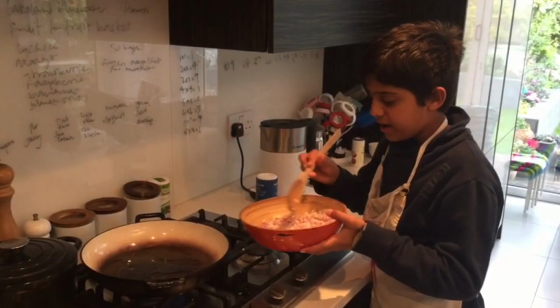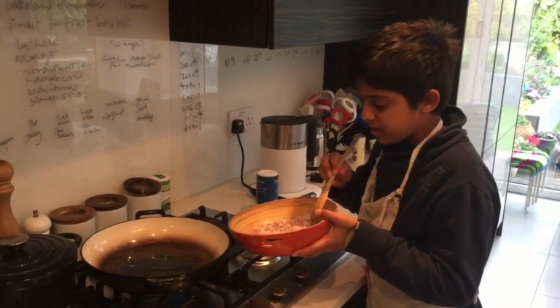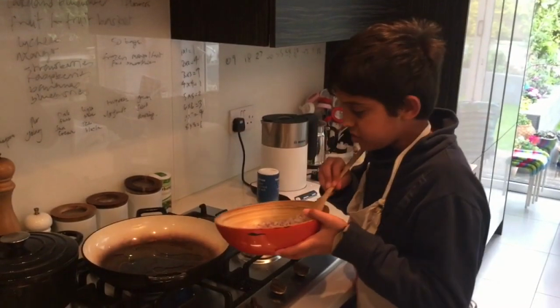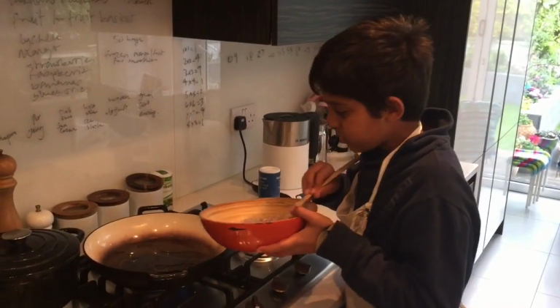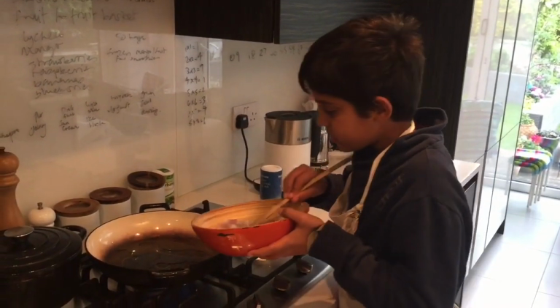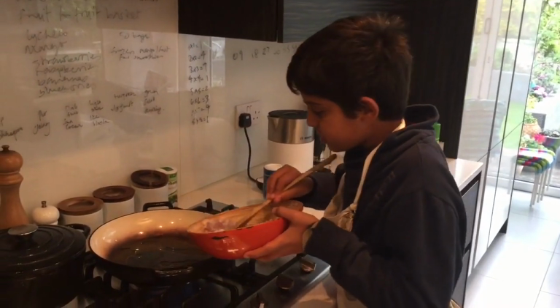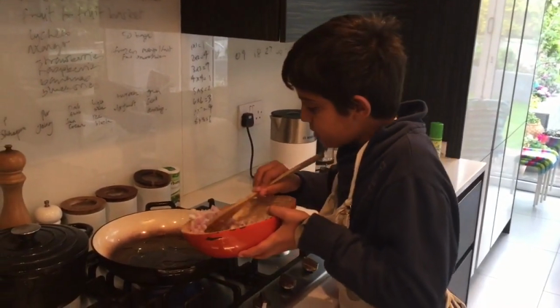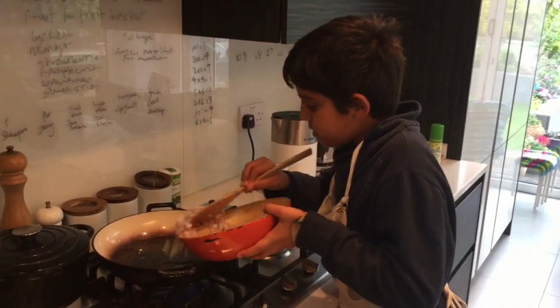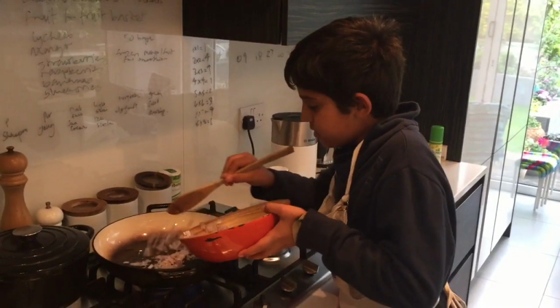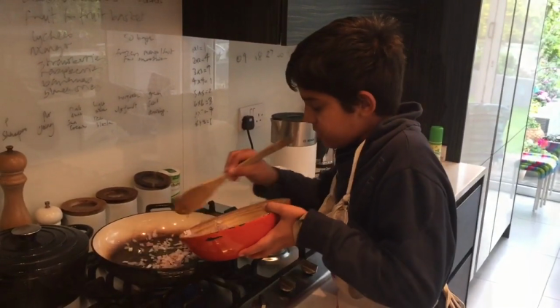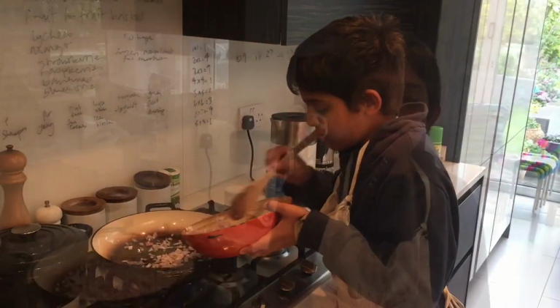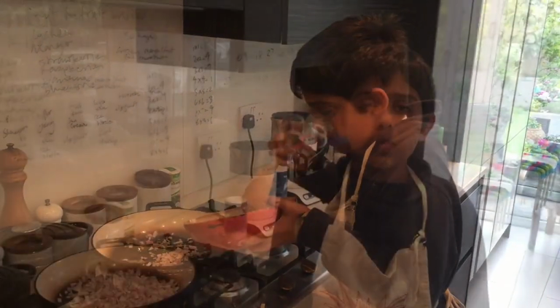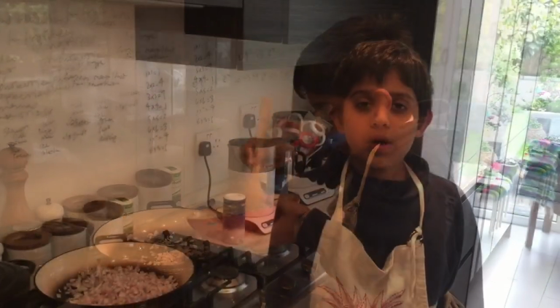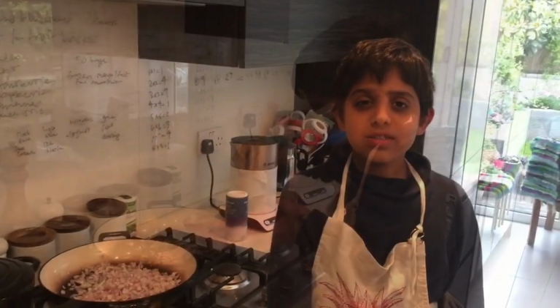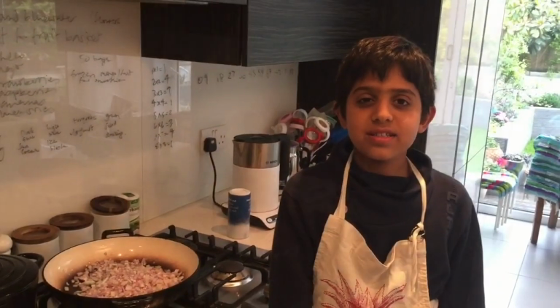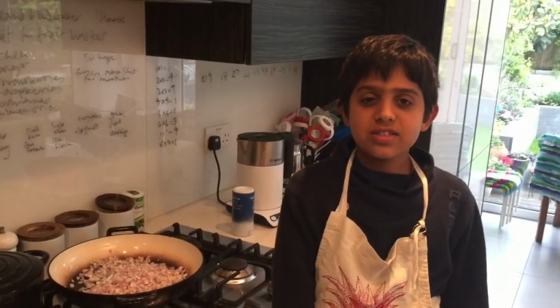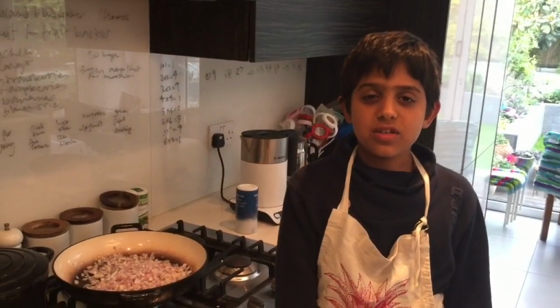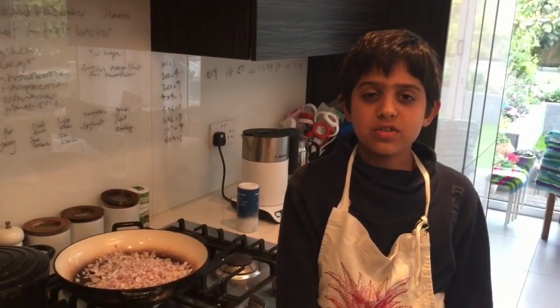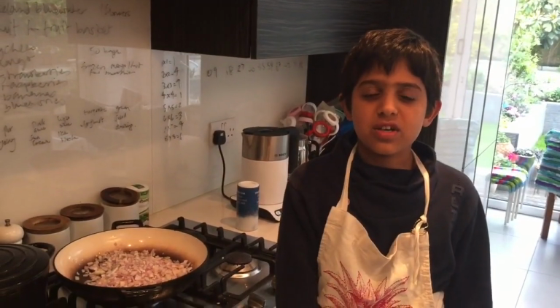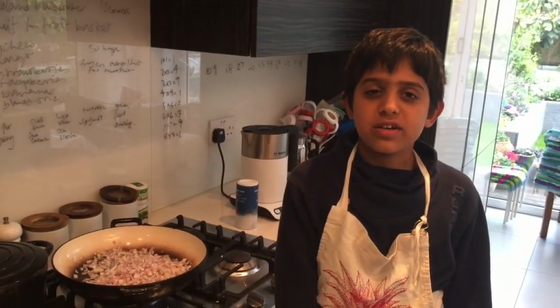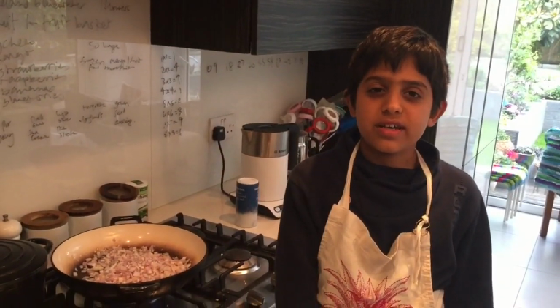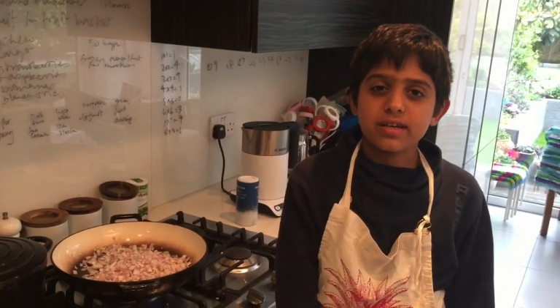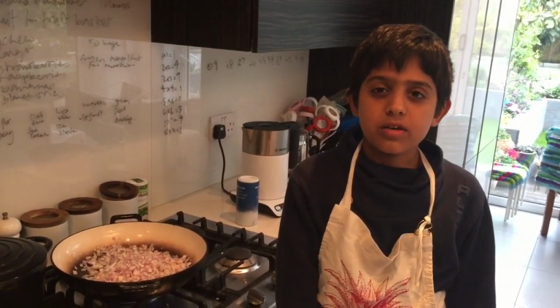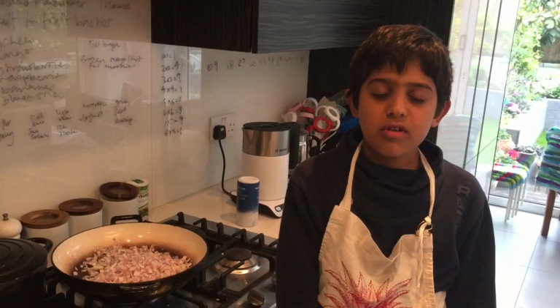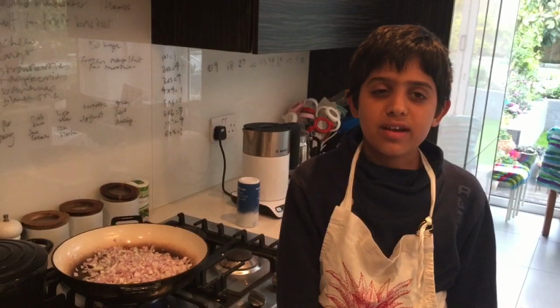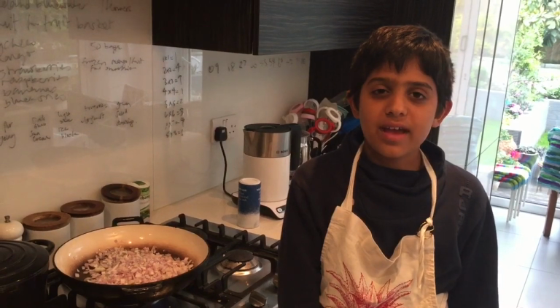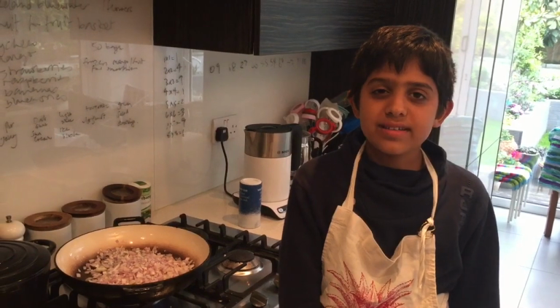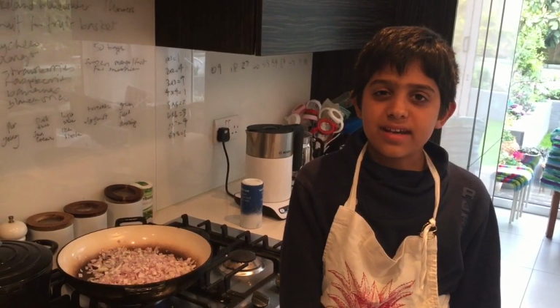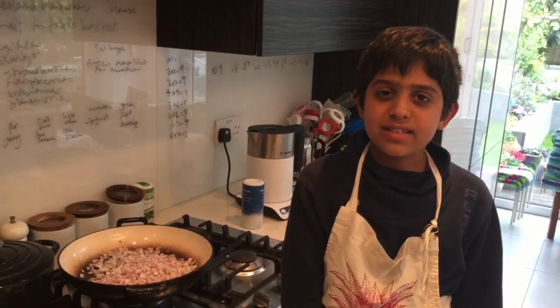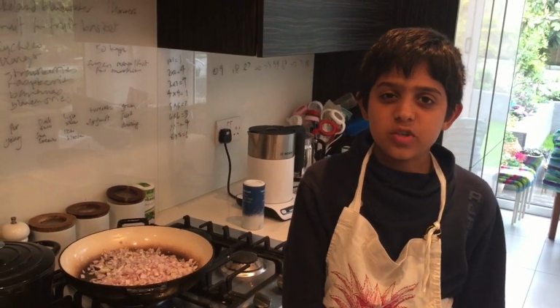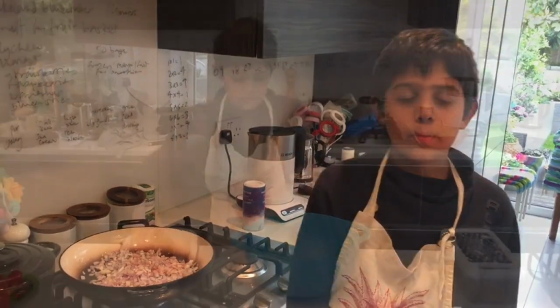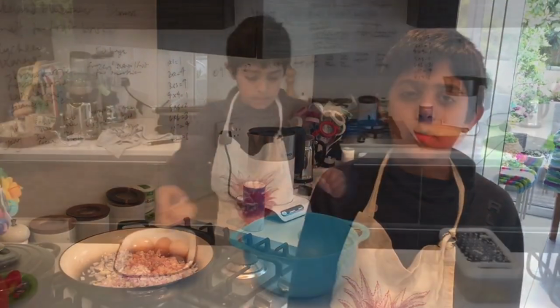Fry the shallots. Whilst the shallots are cooking, crack eight eggs into a bowl.